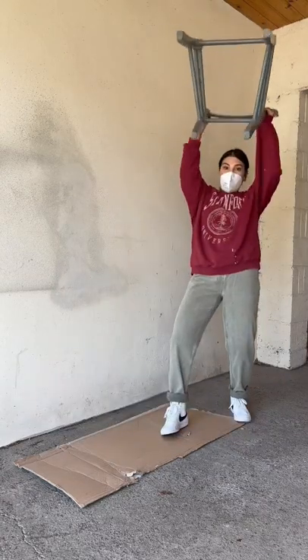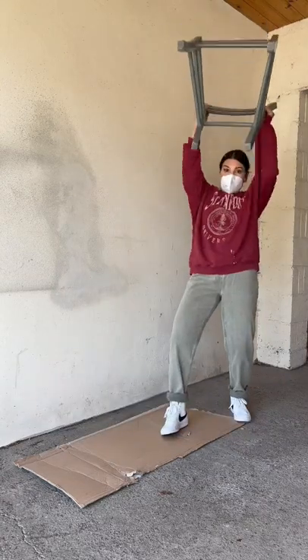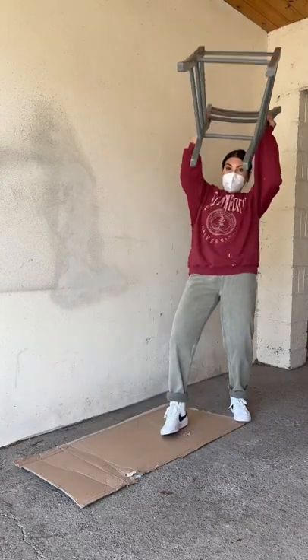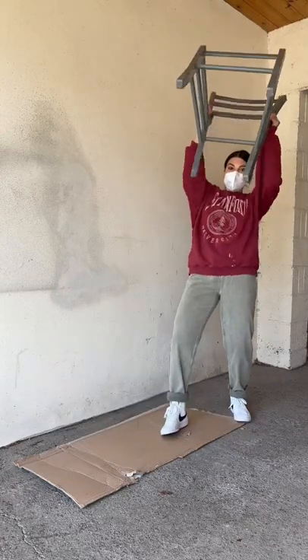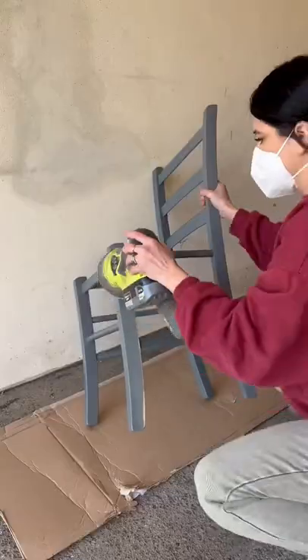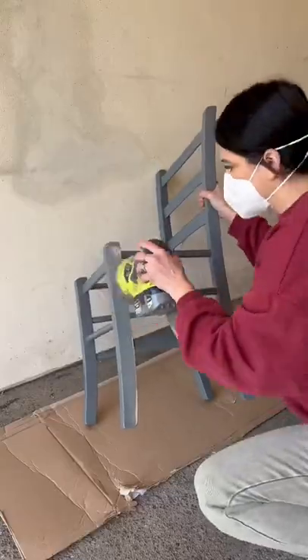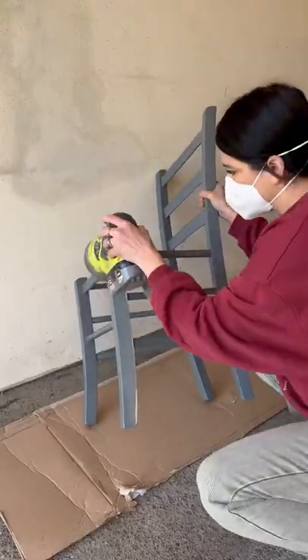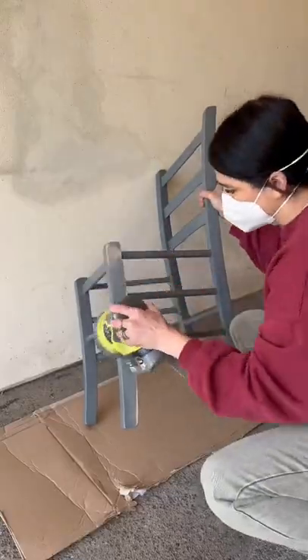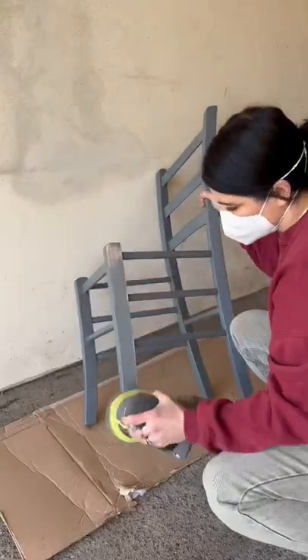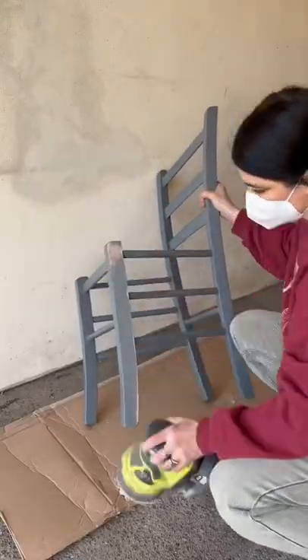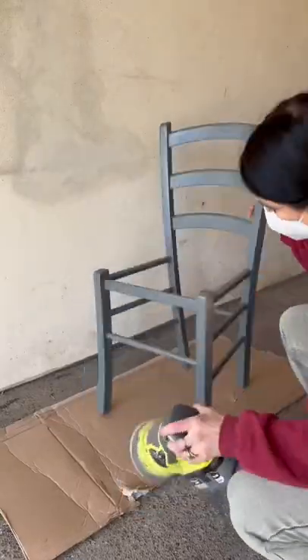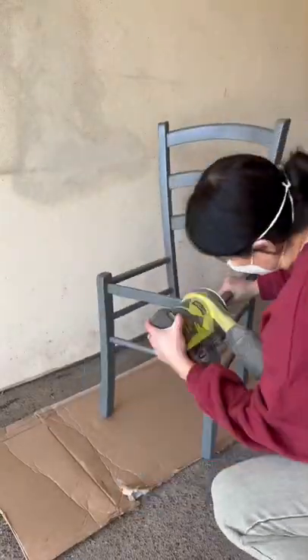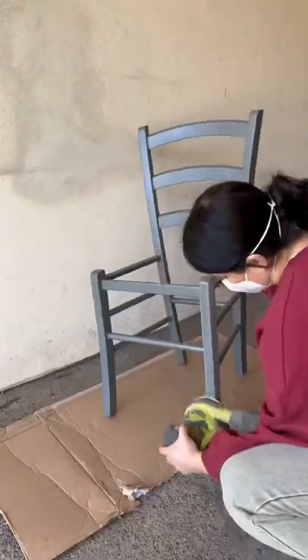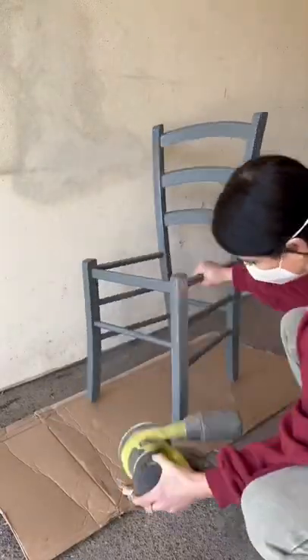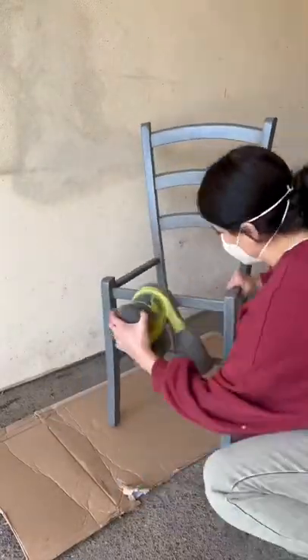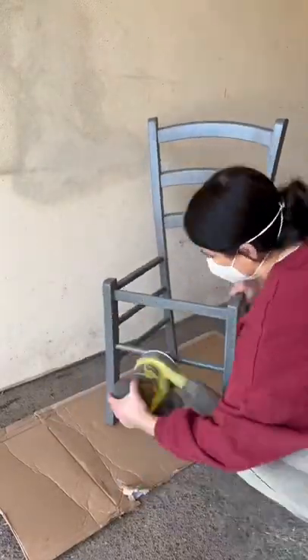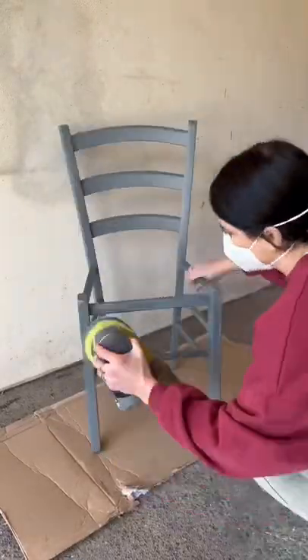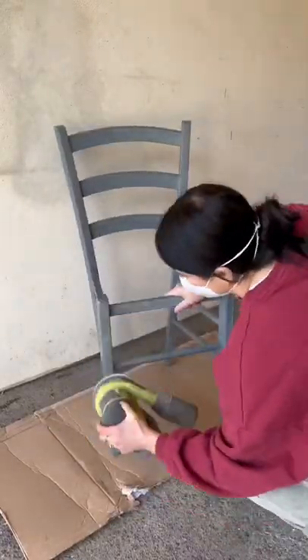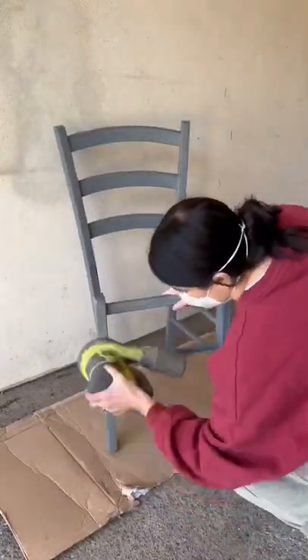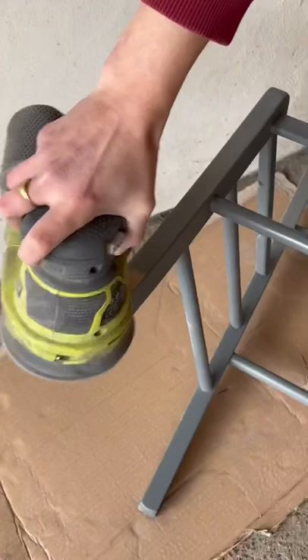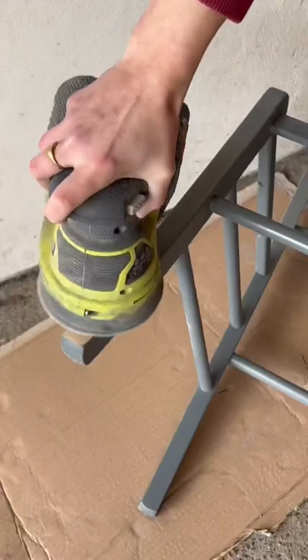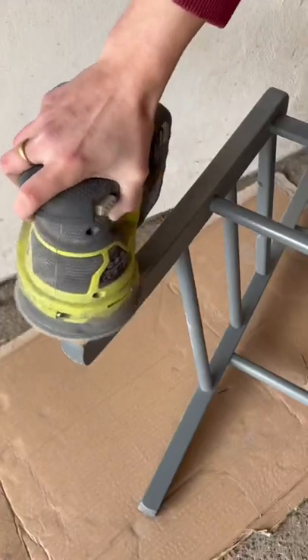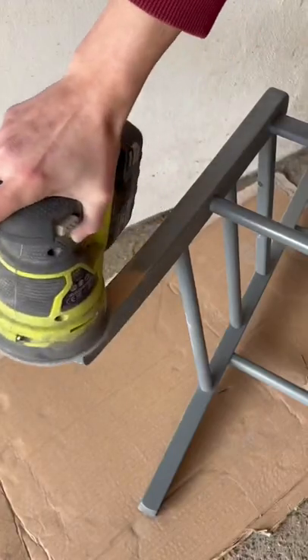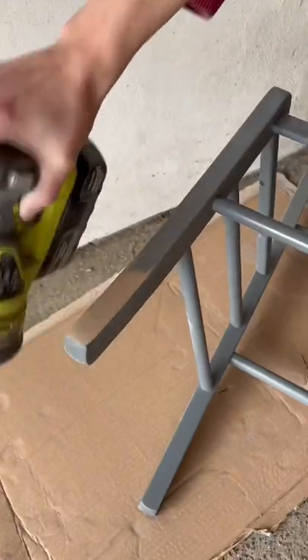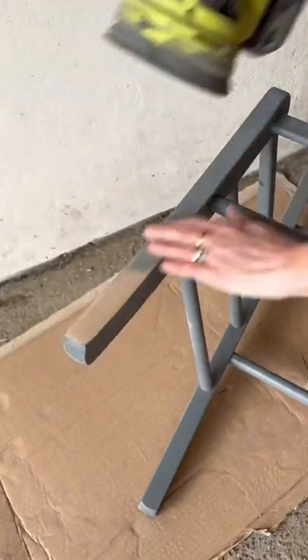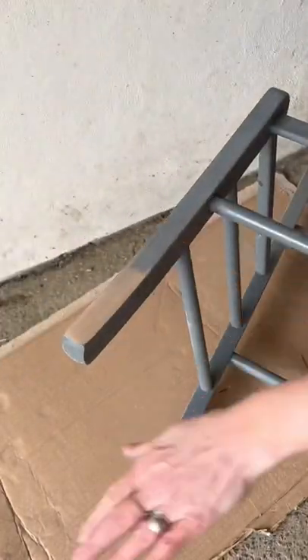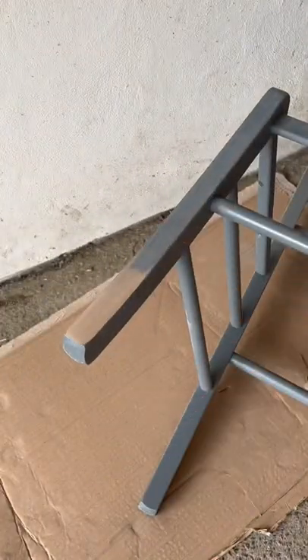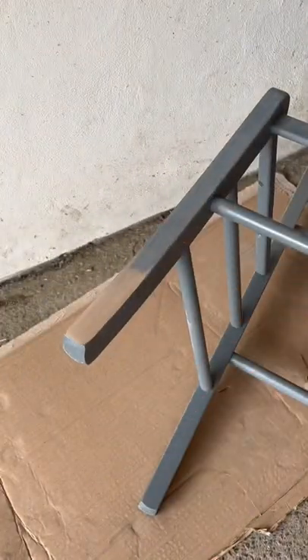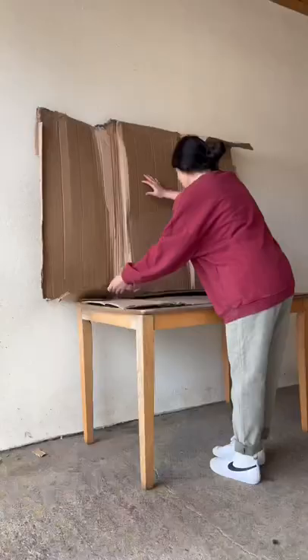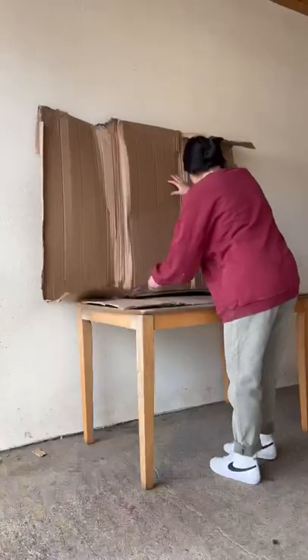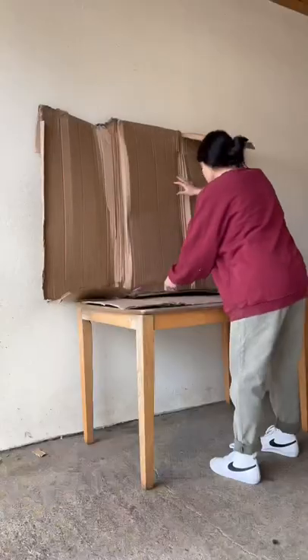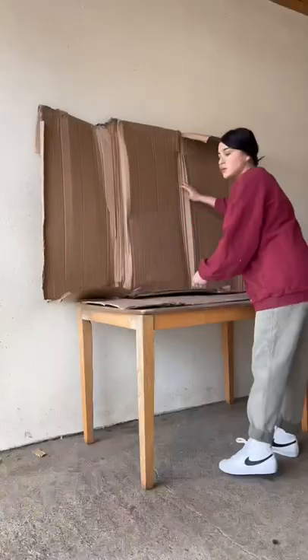So I removed the seats and got to sanding. I scuff-sanded all those scratches away and sanded down the bottom of the feet raw.